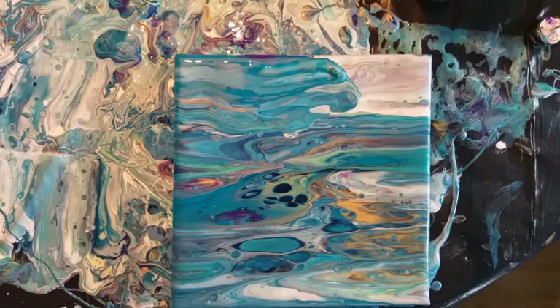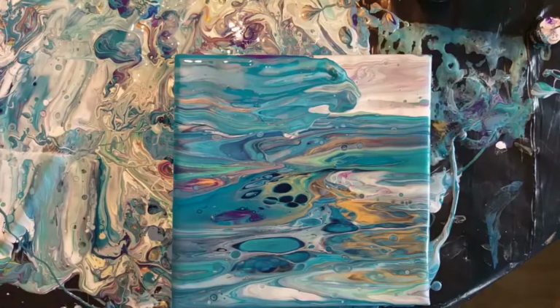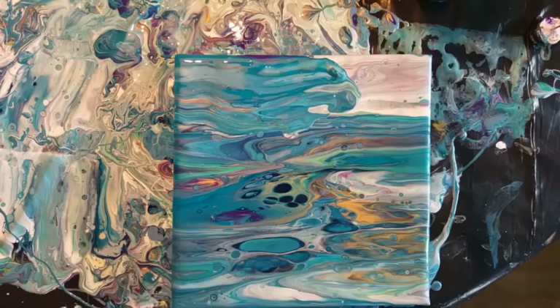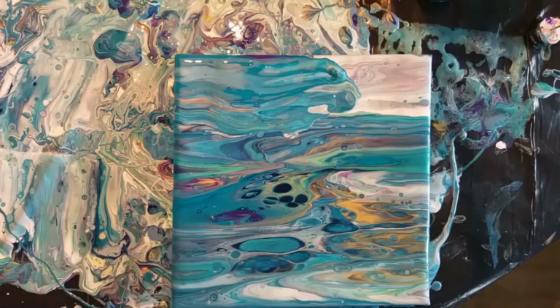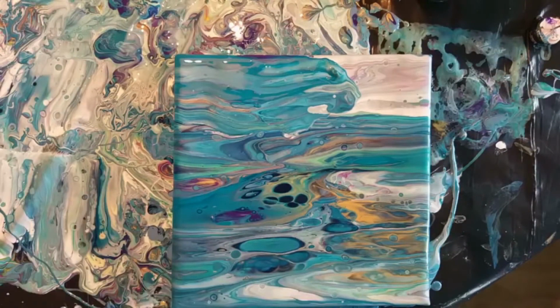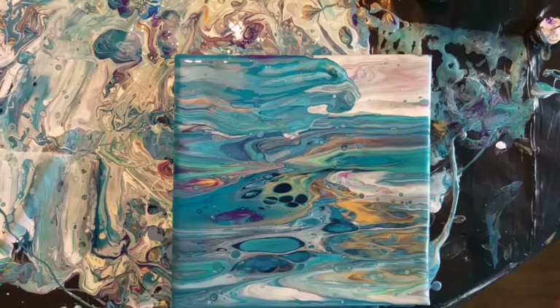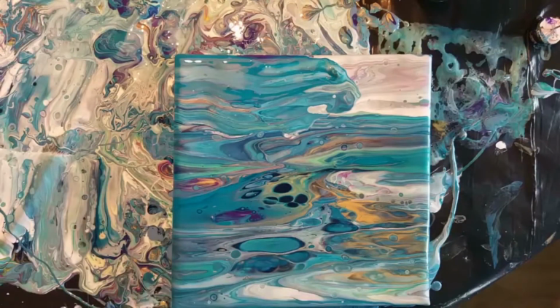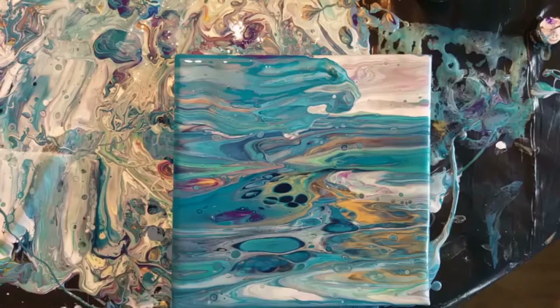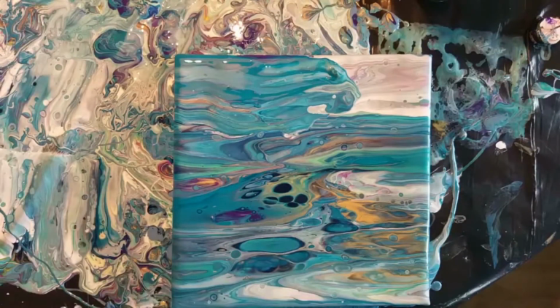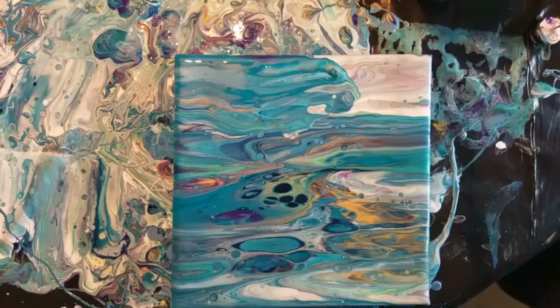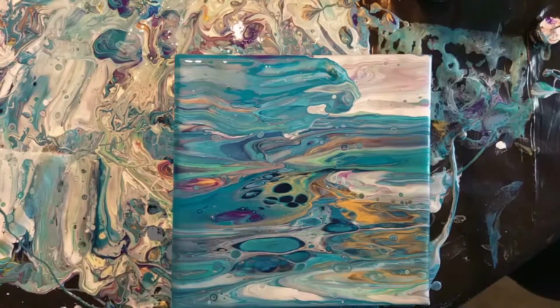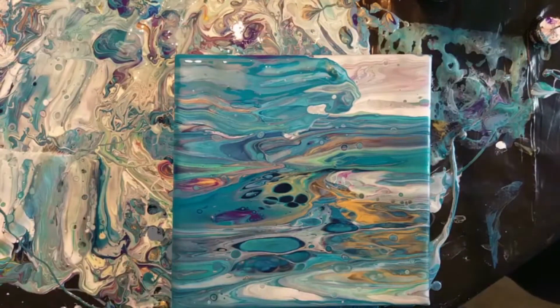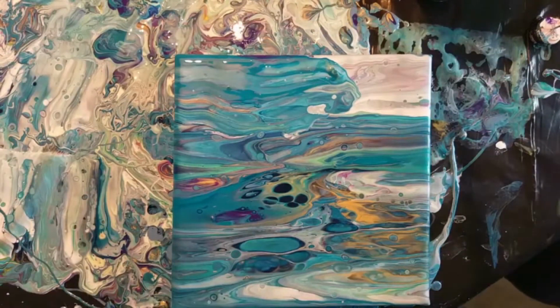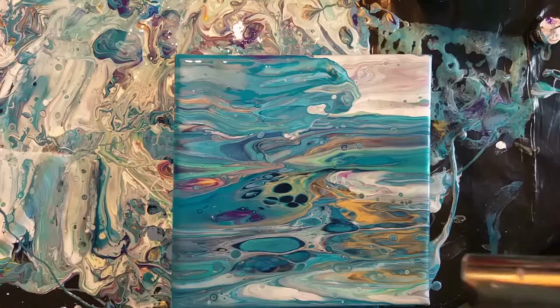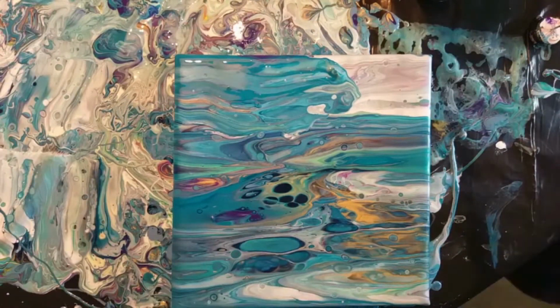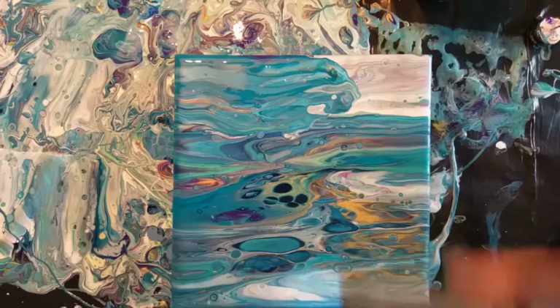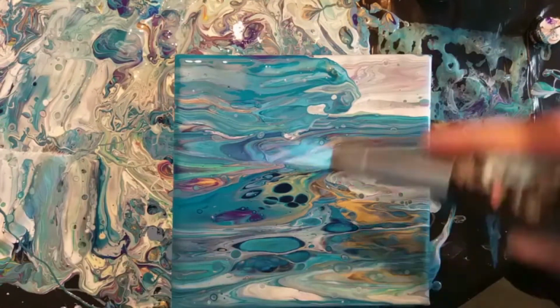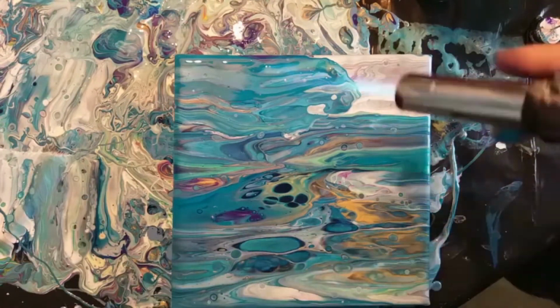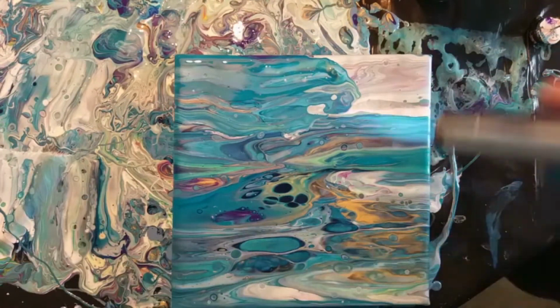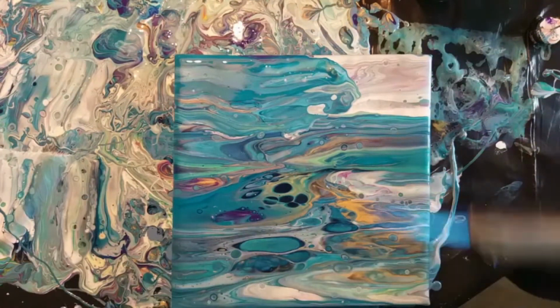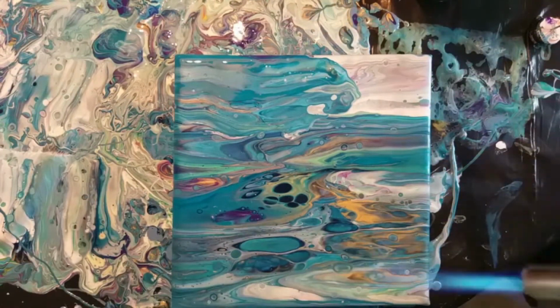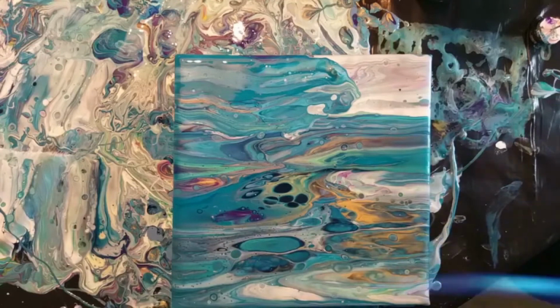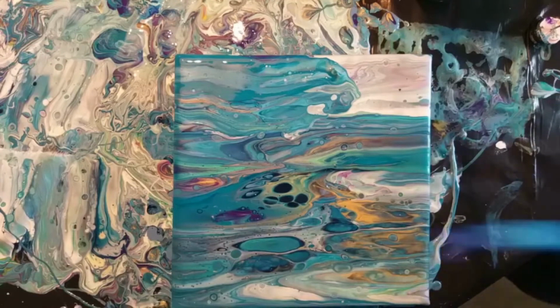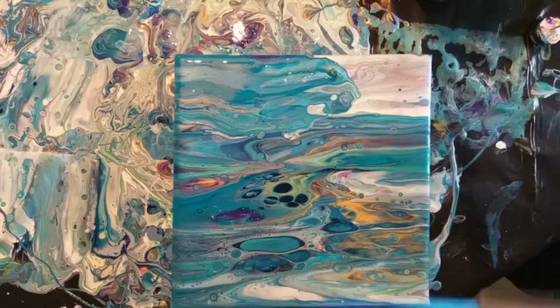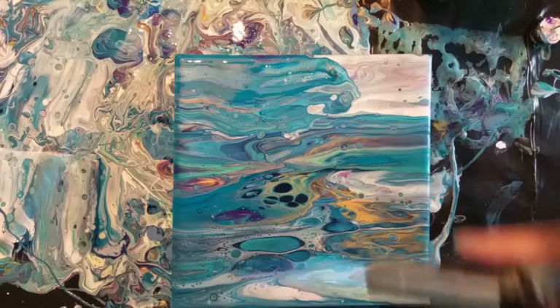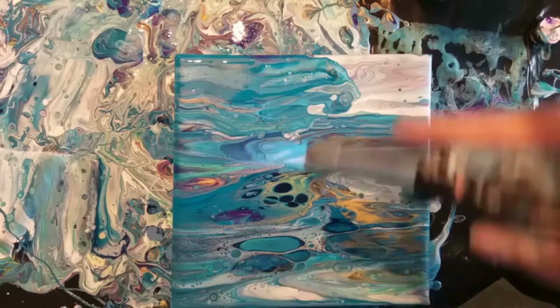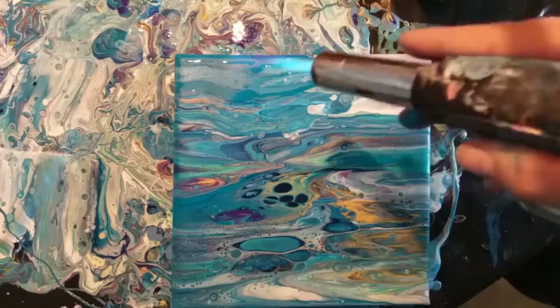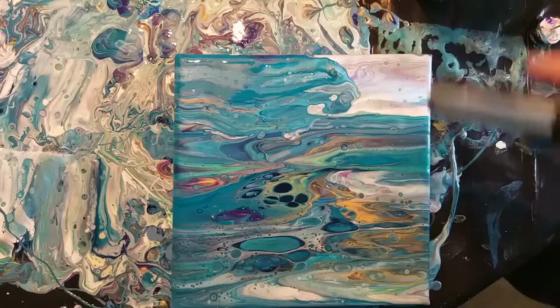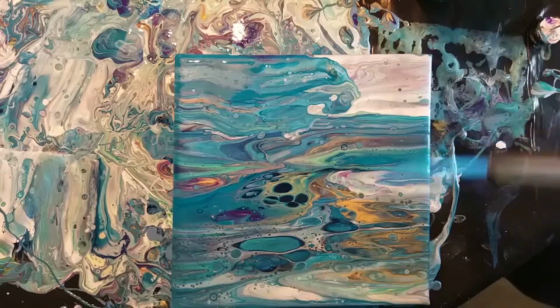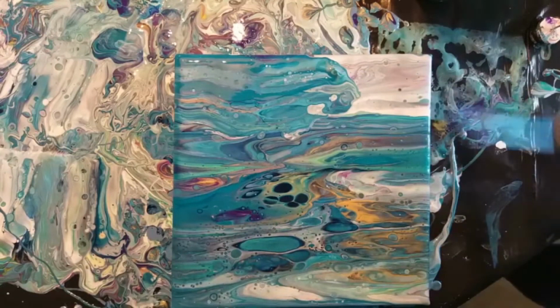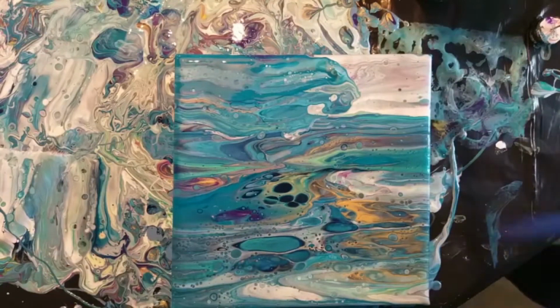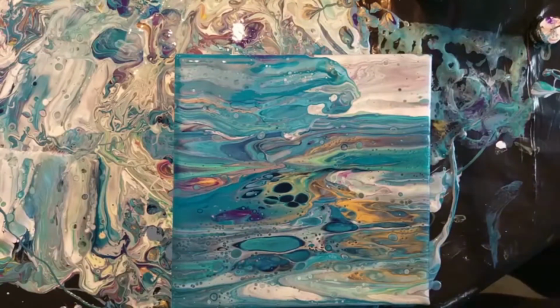Because there is enough paint on there, I'm using the burner to pop the bubbles and then tilting it to create the cells.